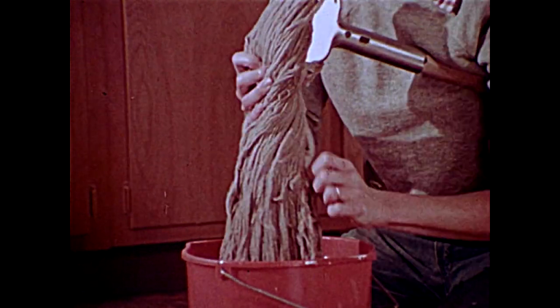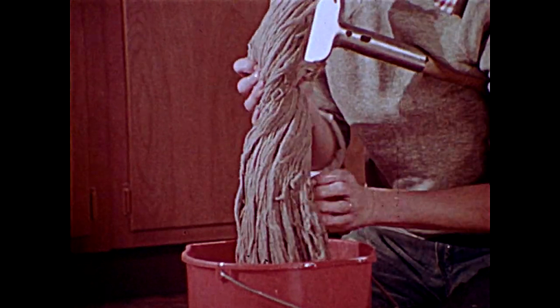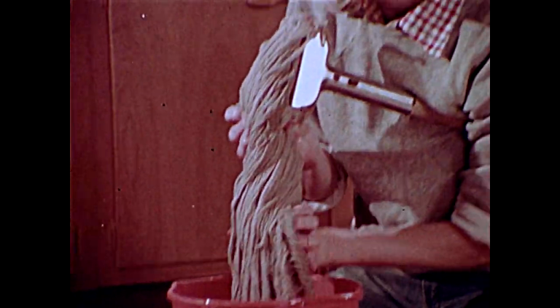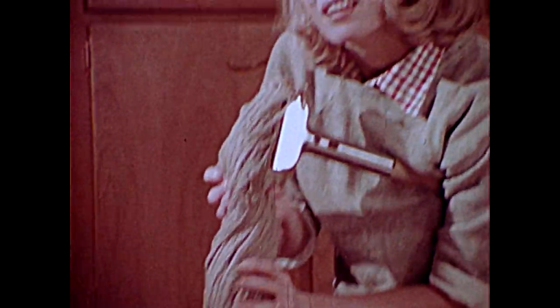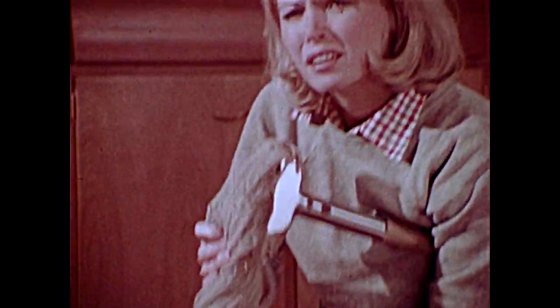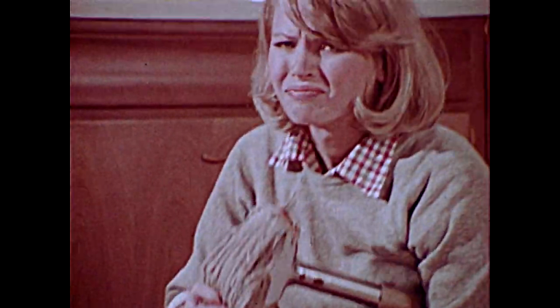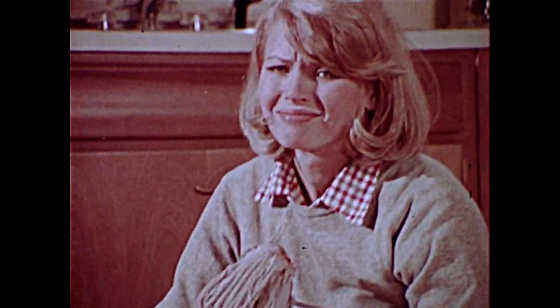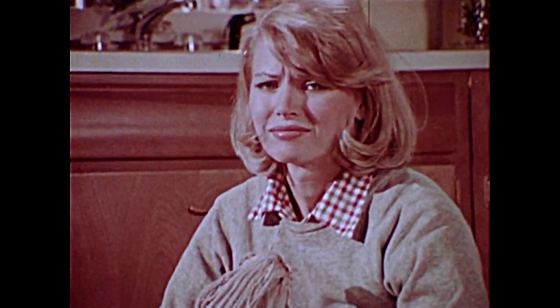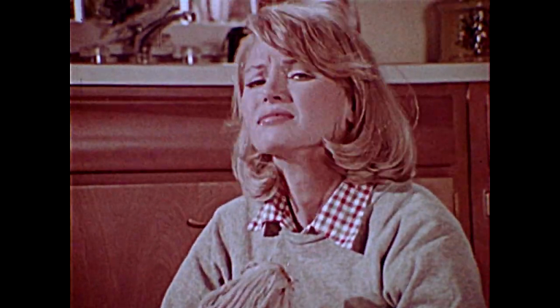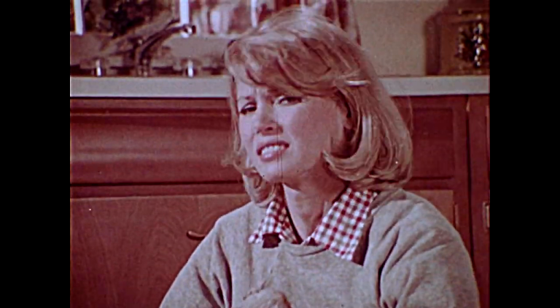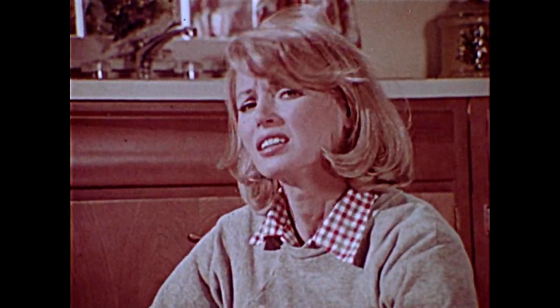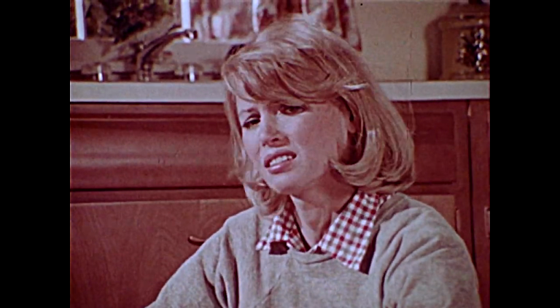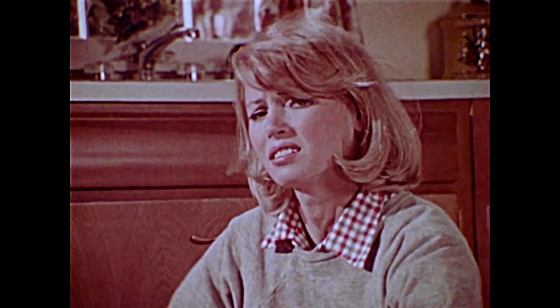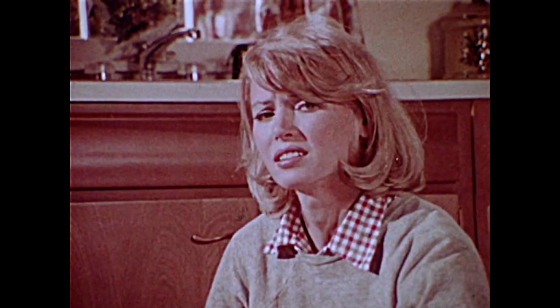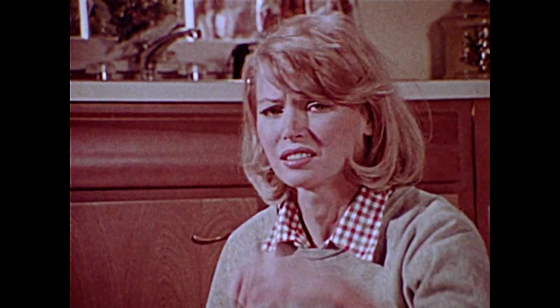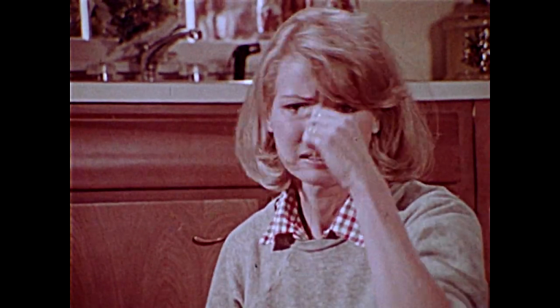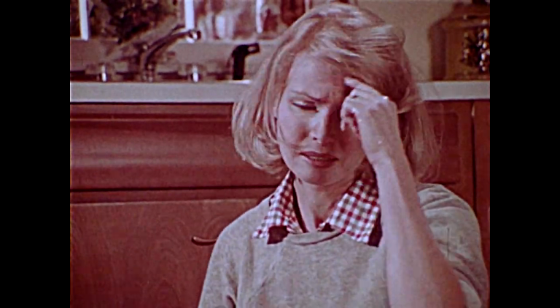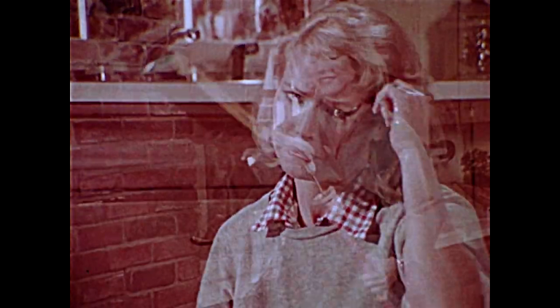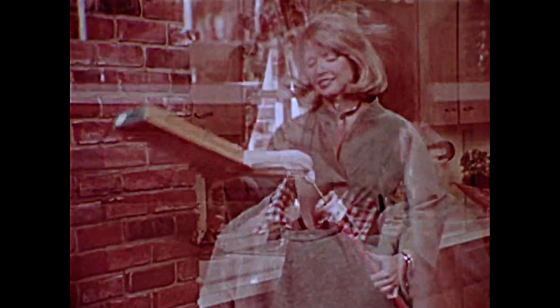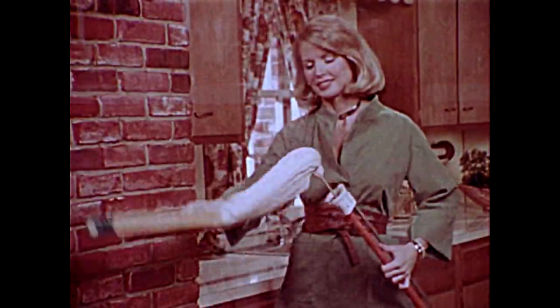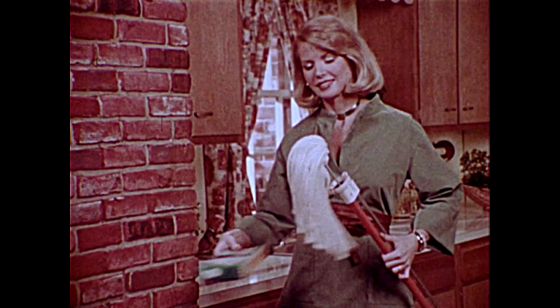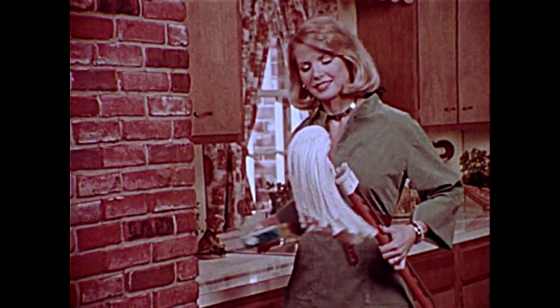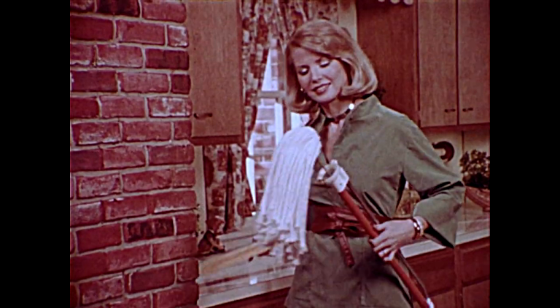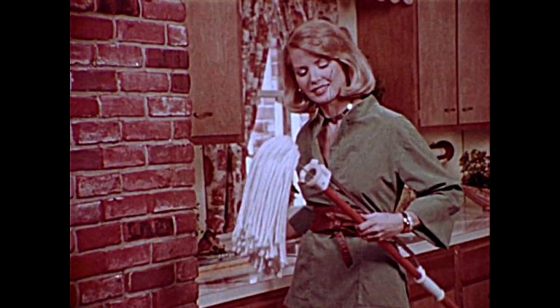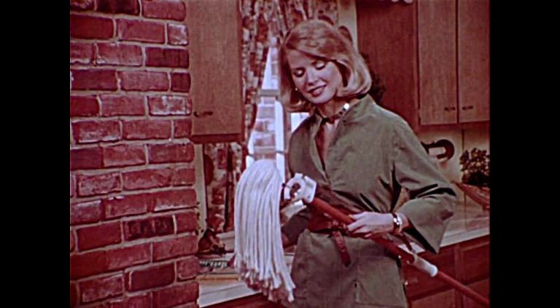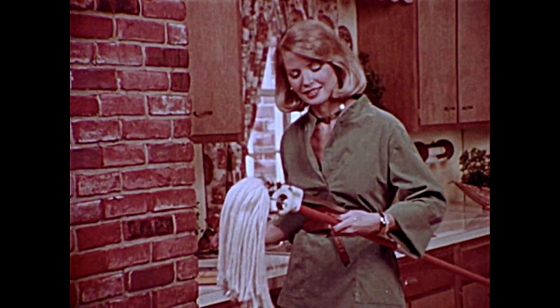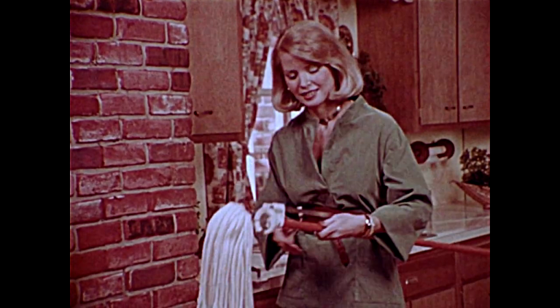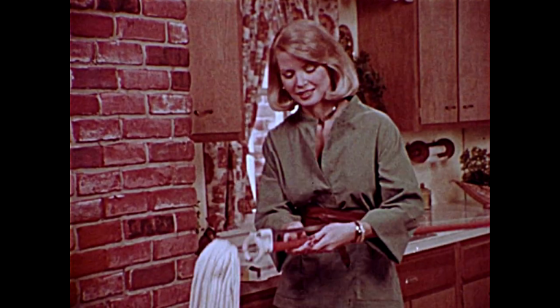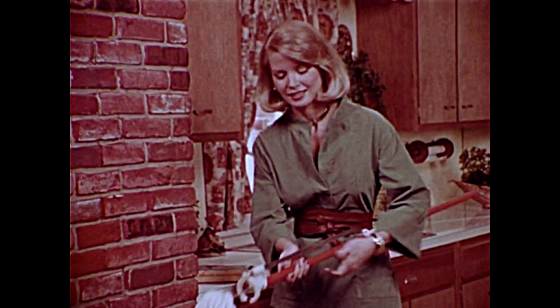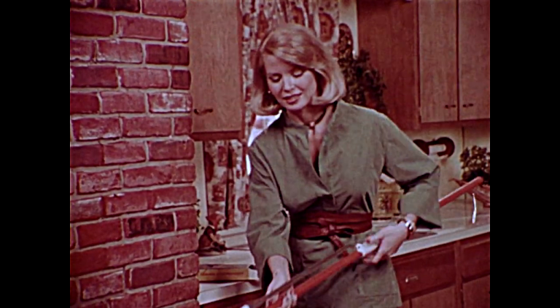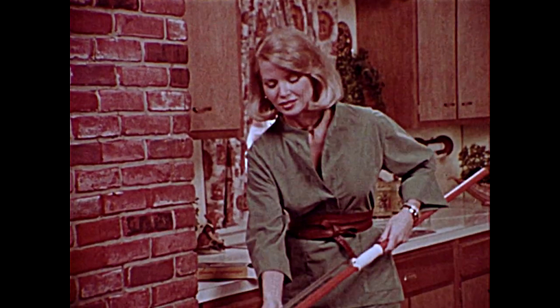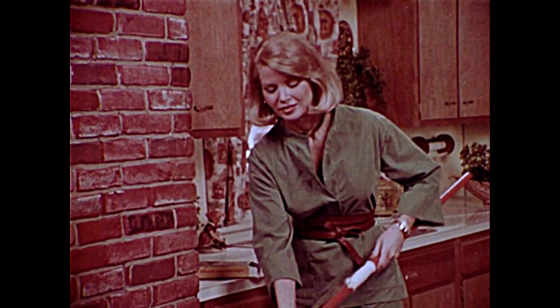Are you still ringing out mops the old-fashioned way? Now there's Quickie, the automatic wet mop.